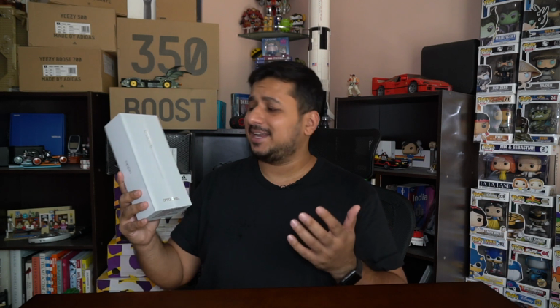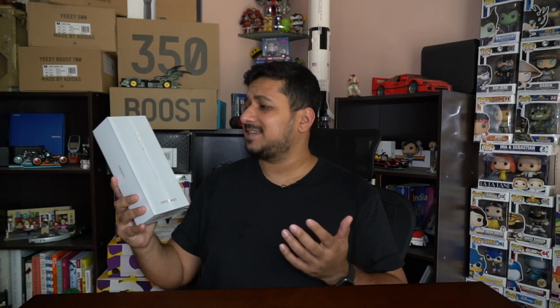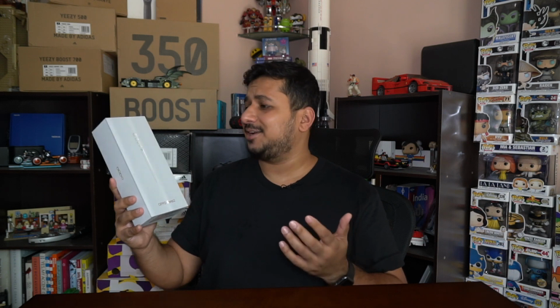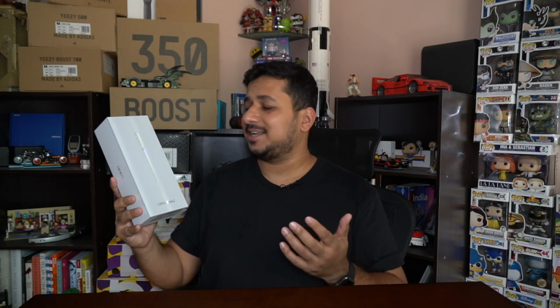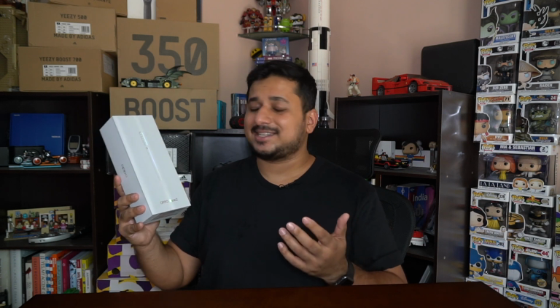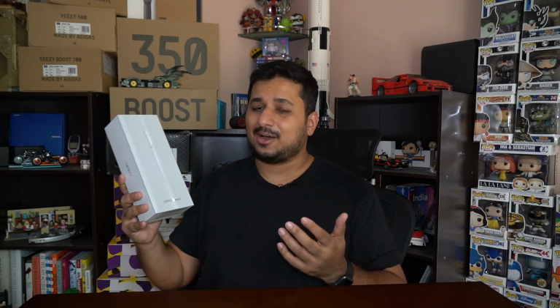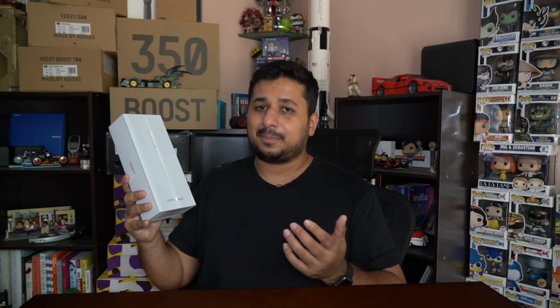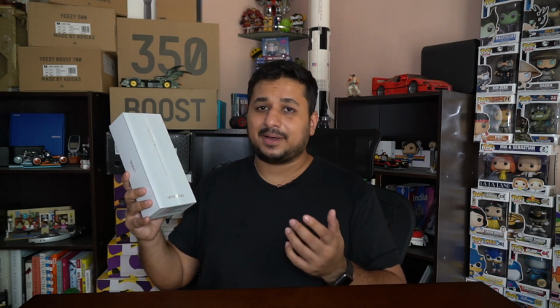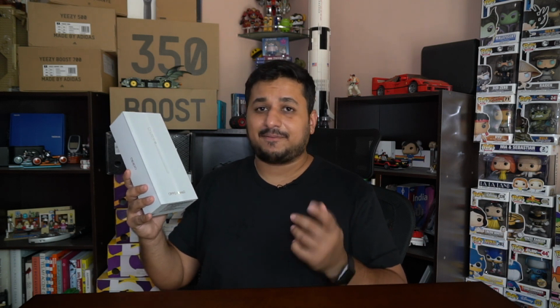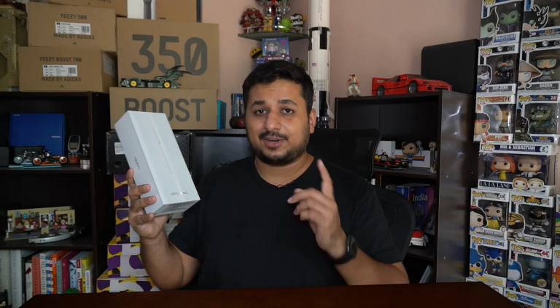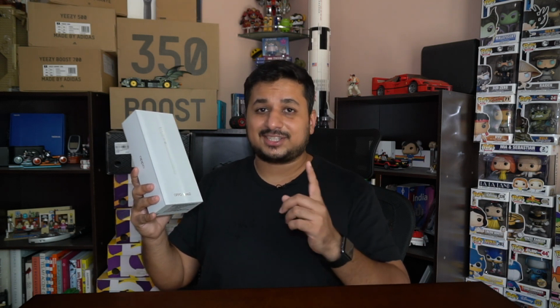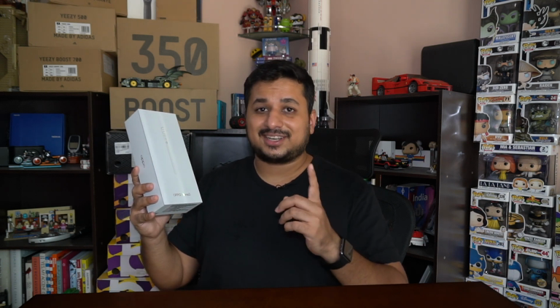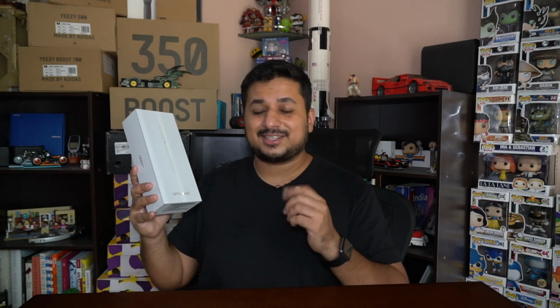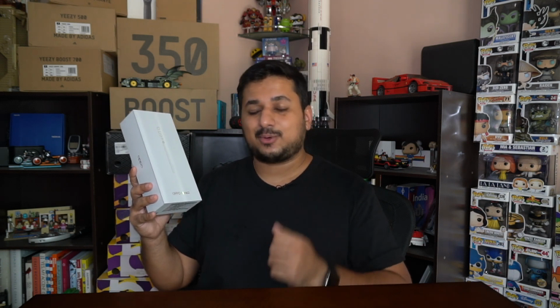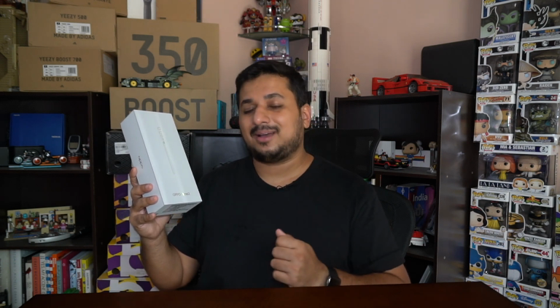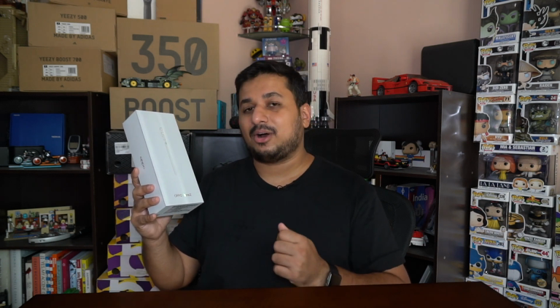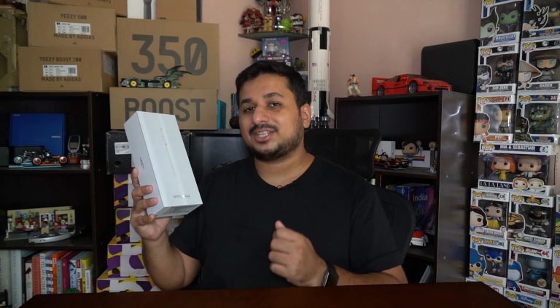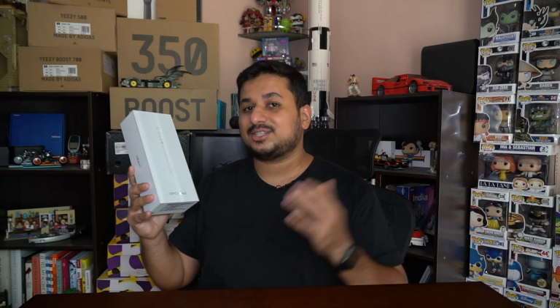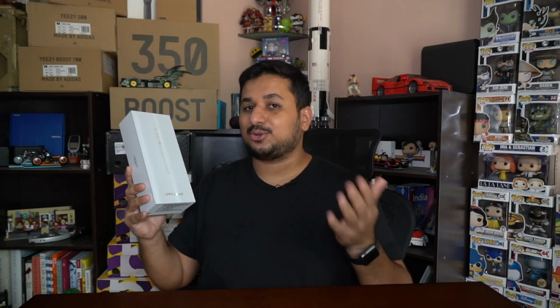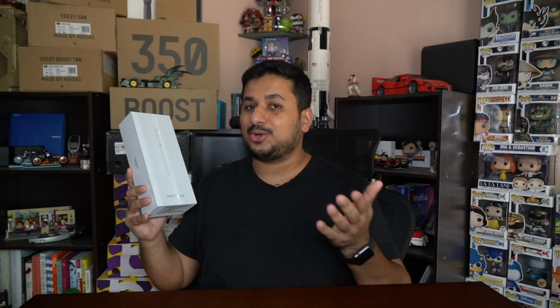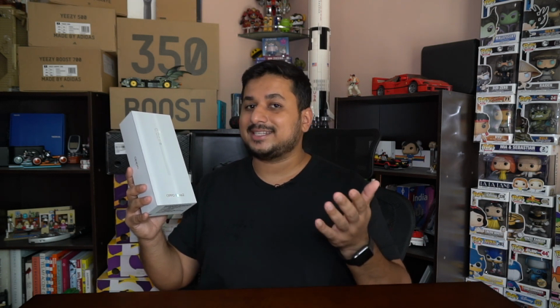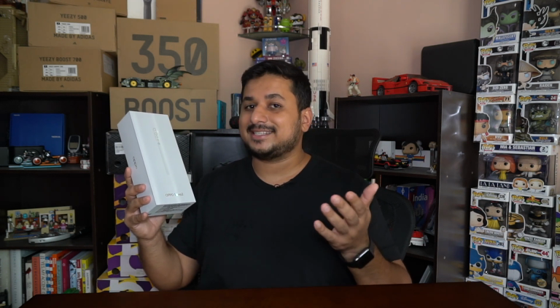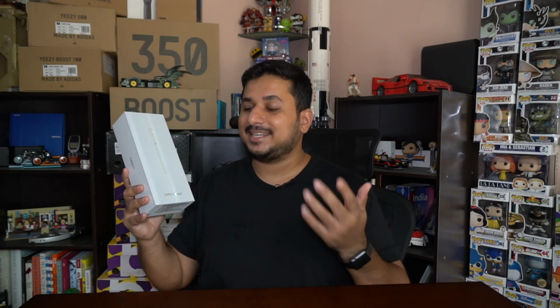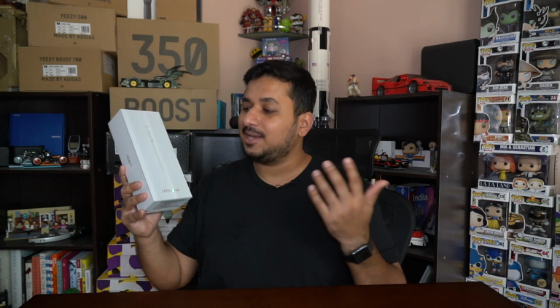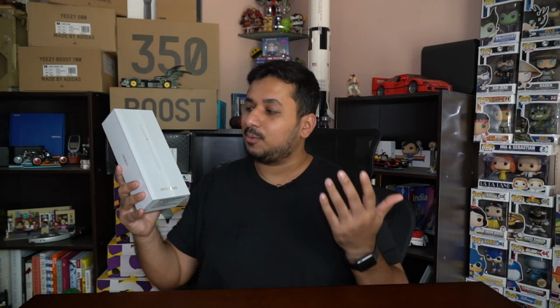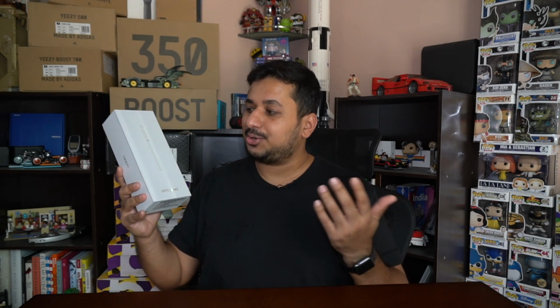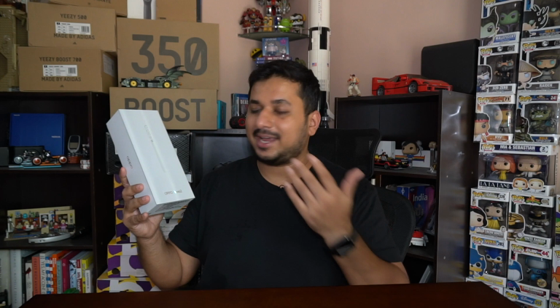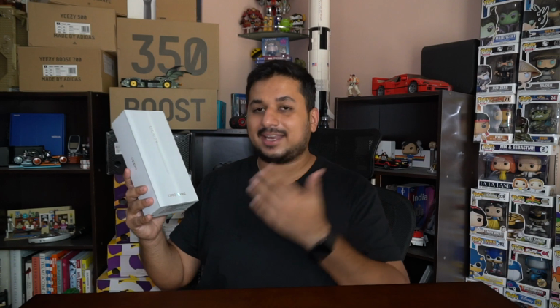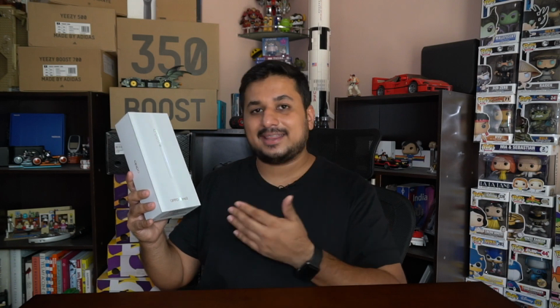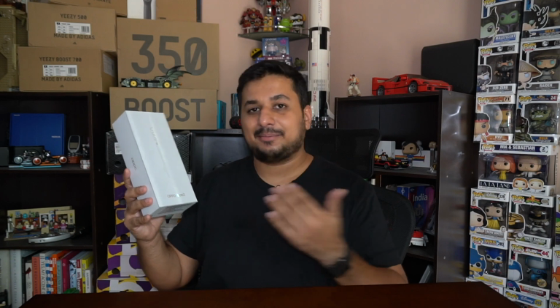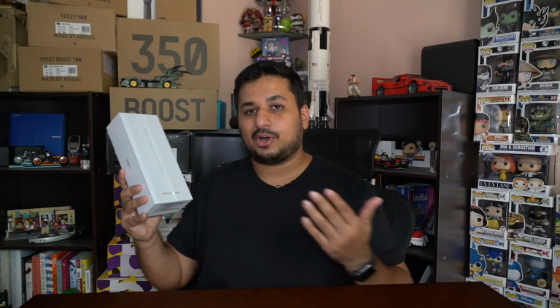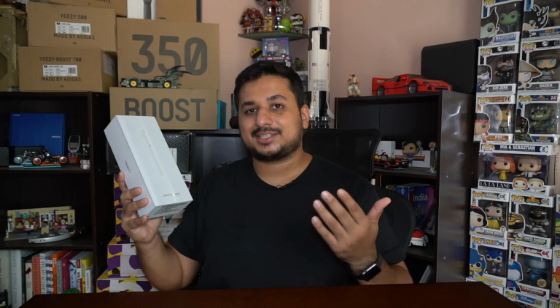I'm really excited to test this out, but first, here's a quick unboxing just so you guys can see what you get in that box.